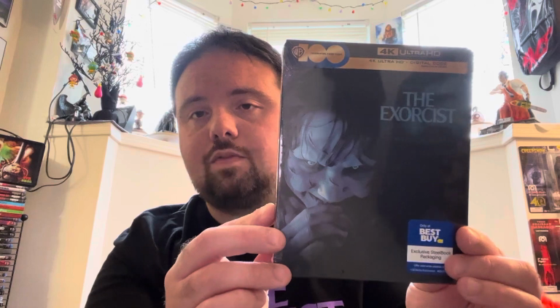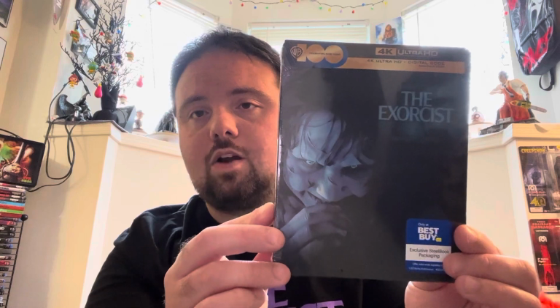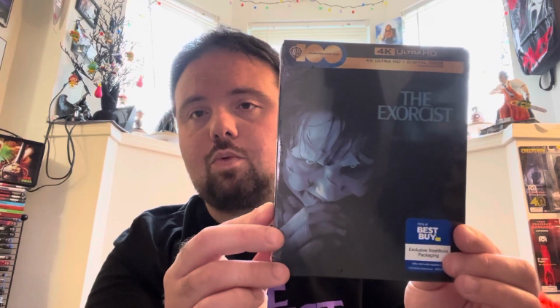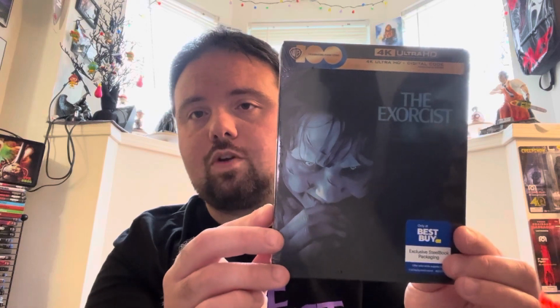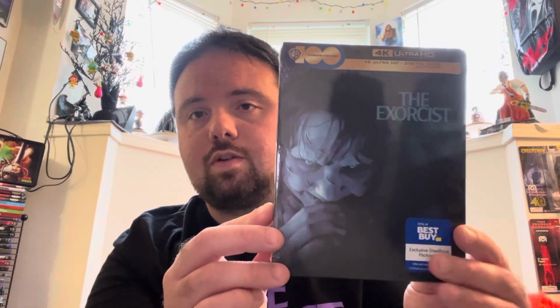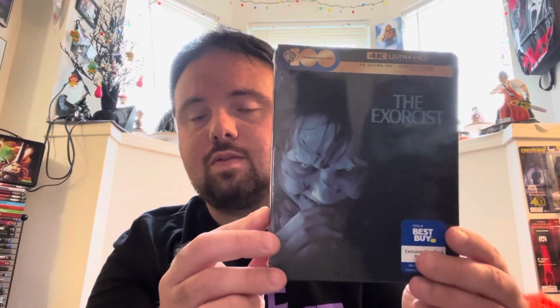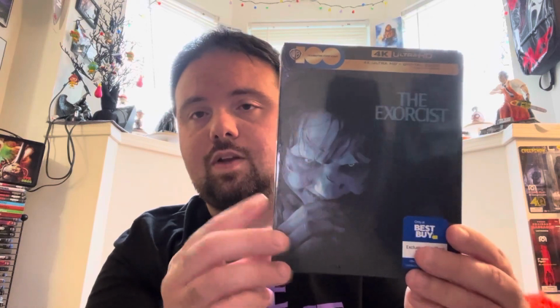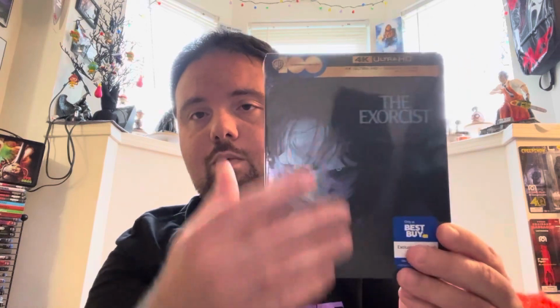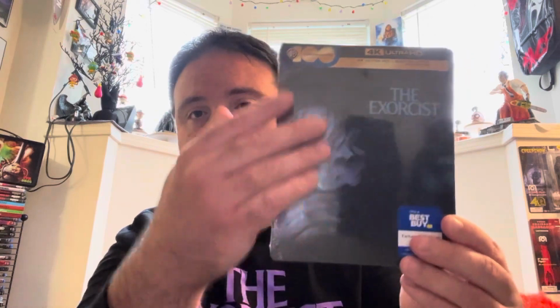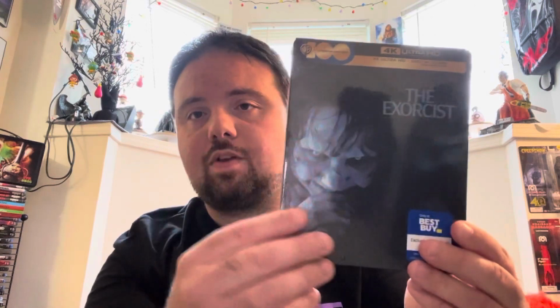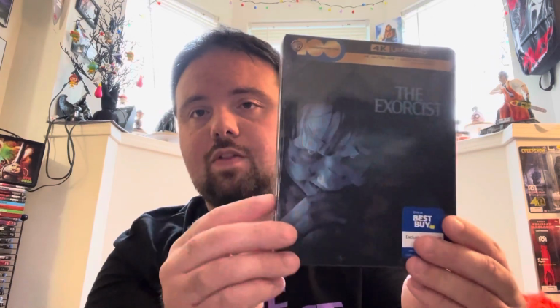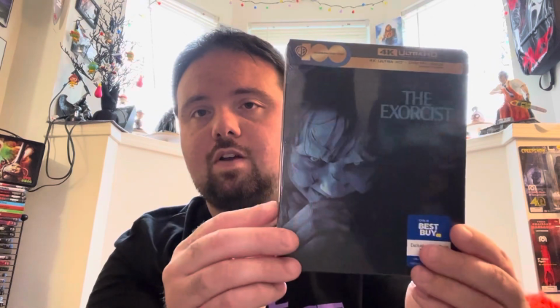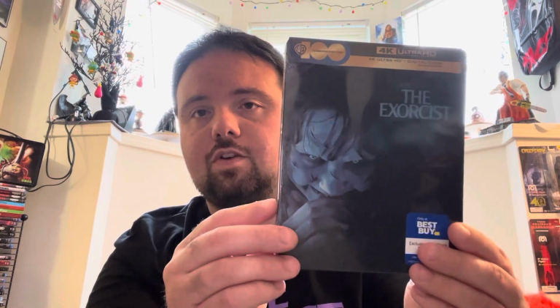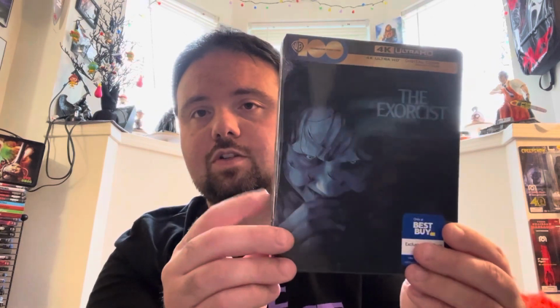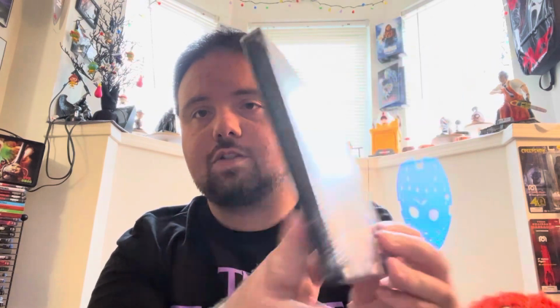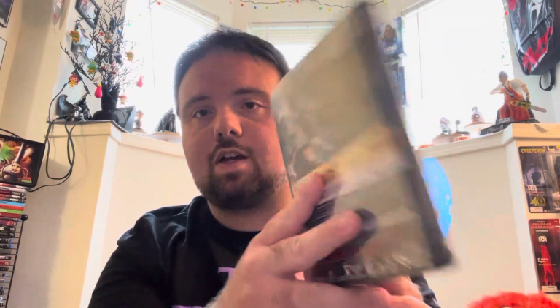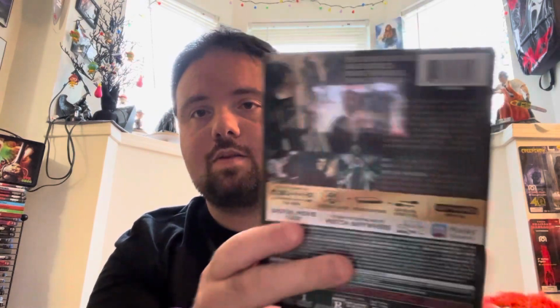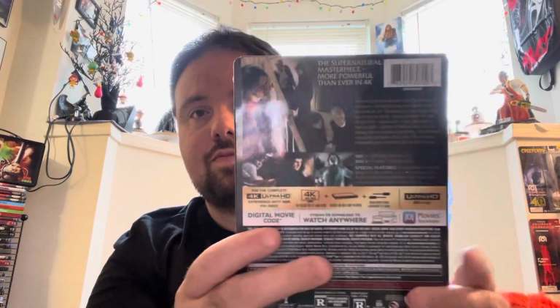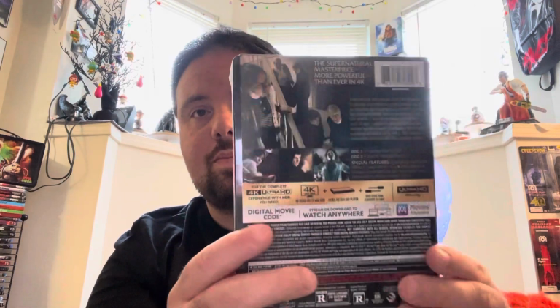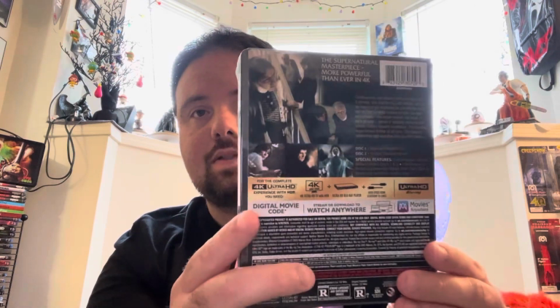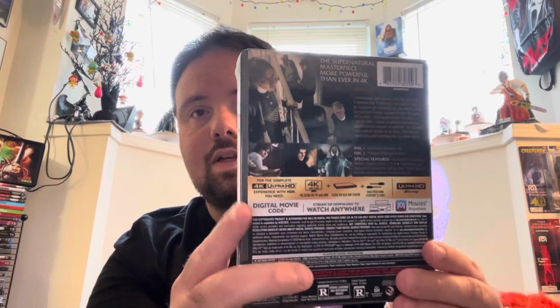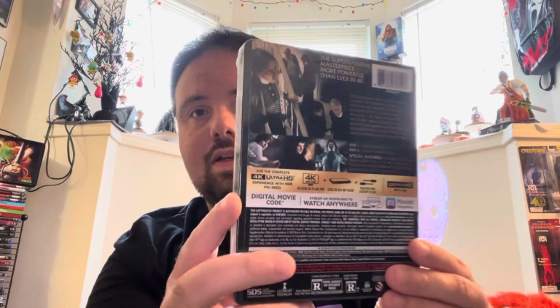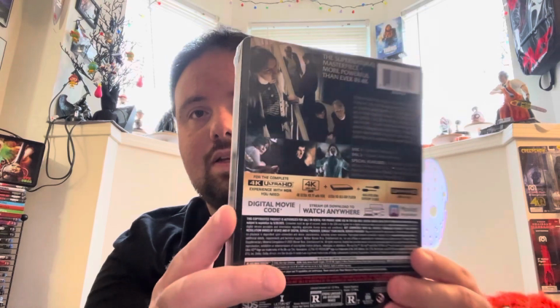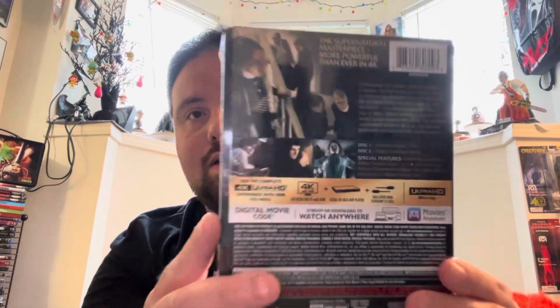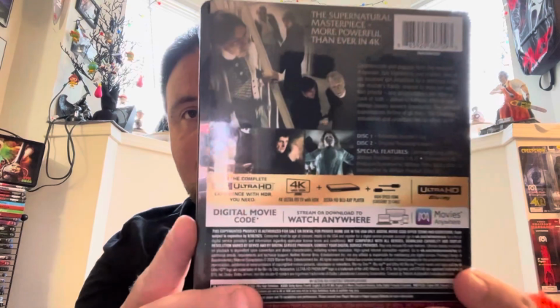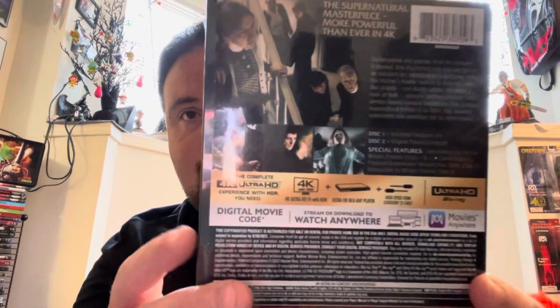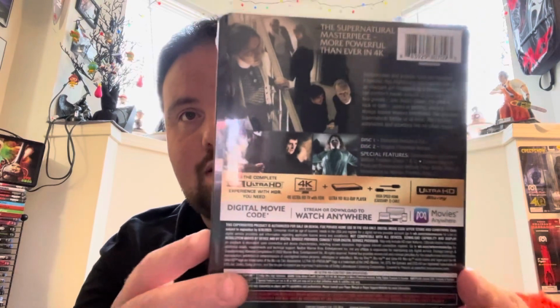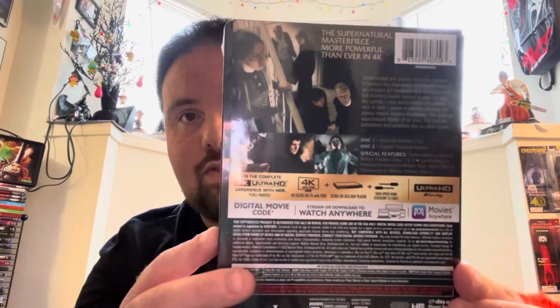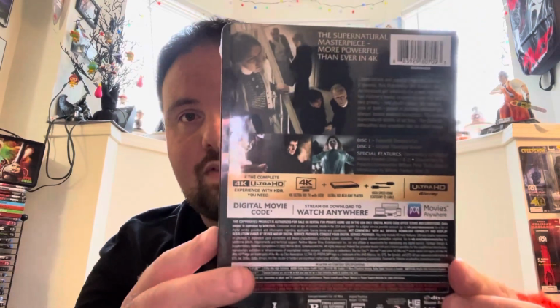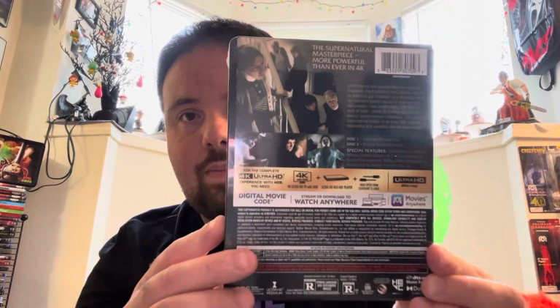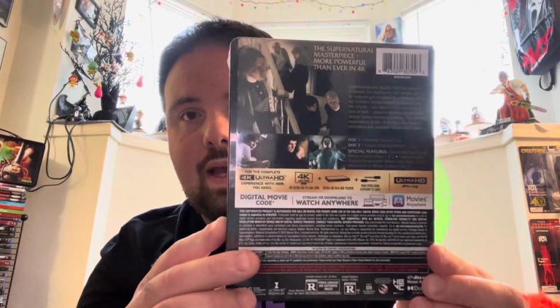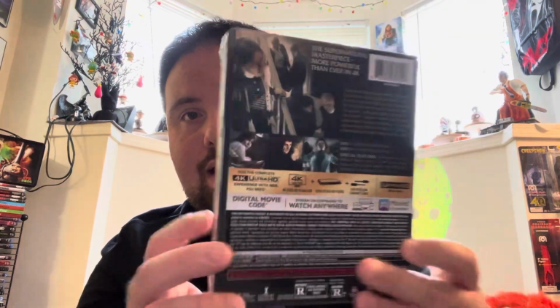Love the artwork. You got Regan right there on the cover. She looks awesome, very menacing. We got these guys on the back.